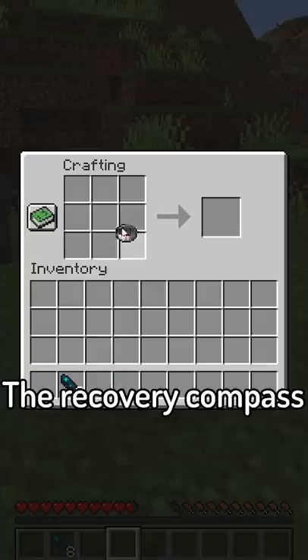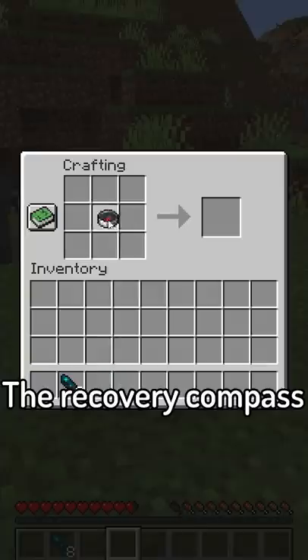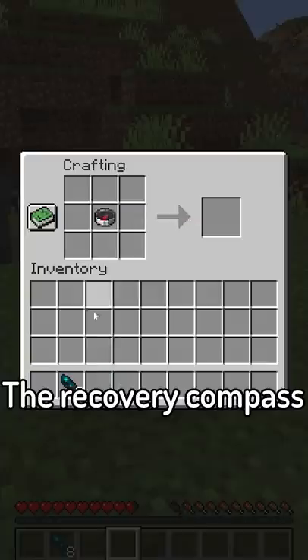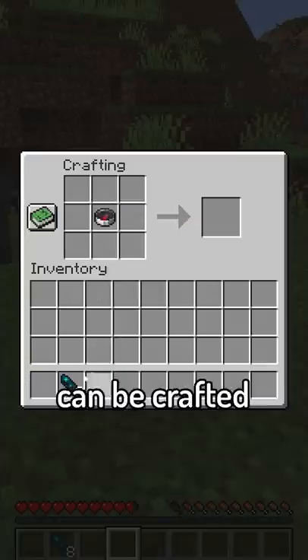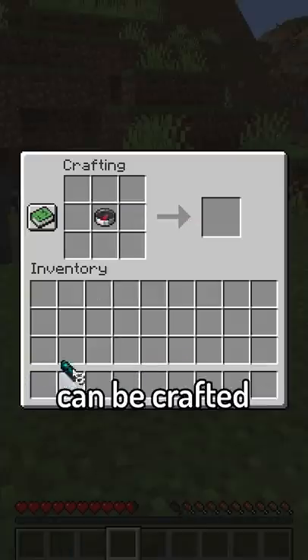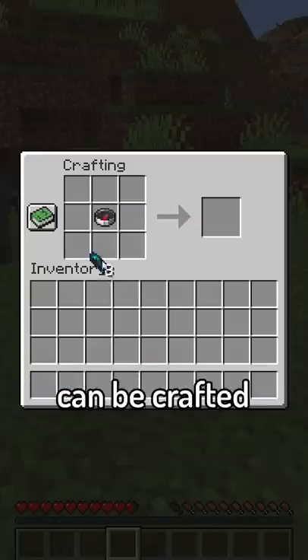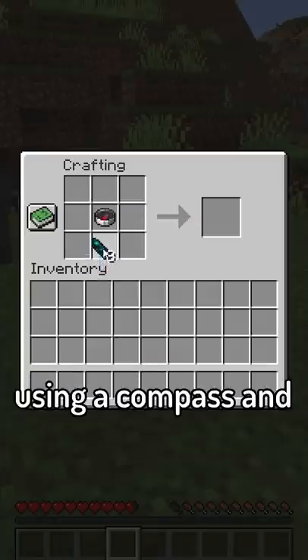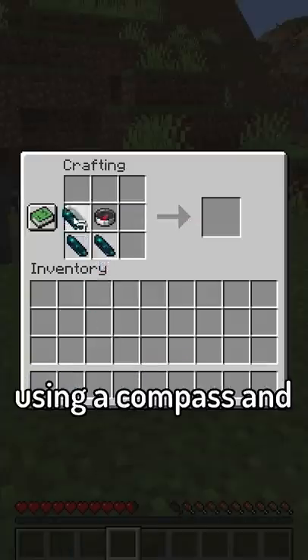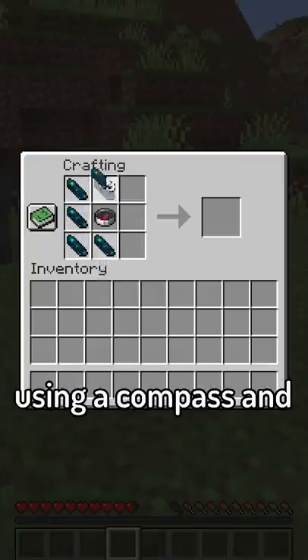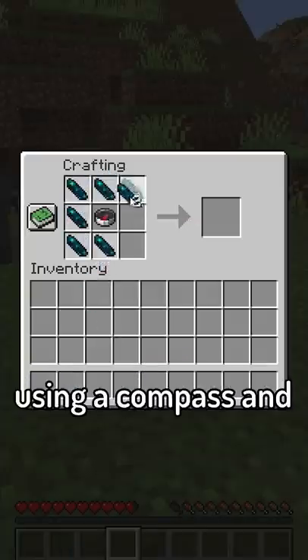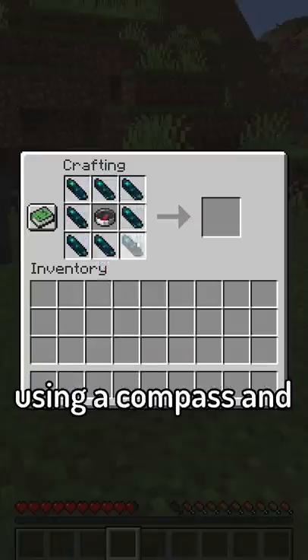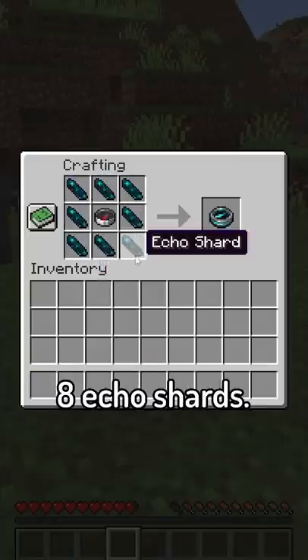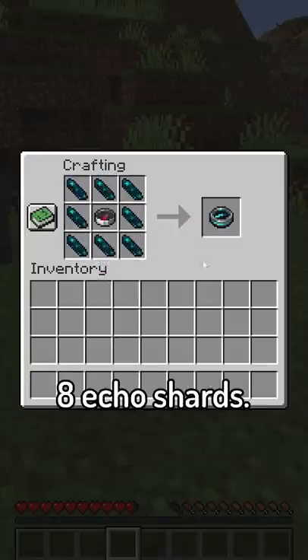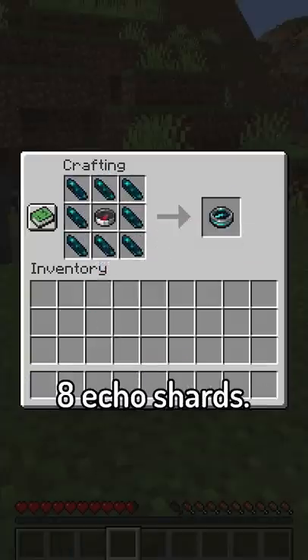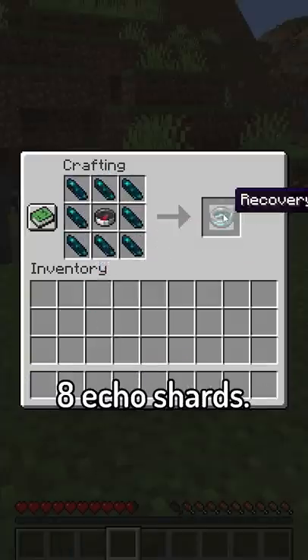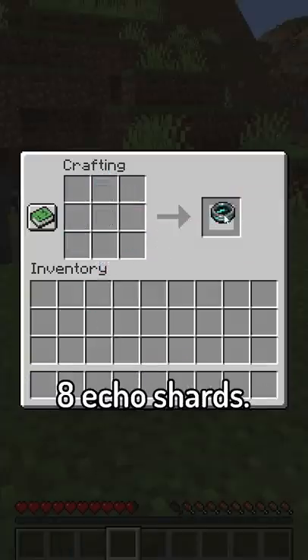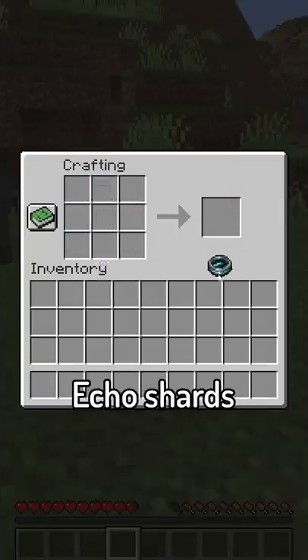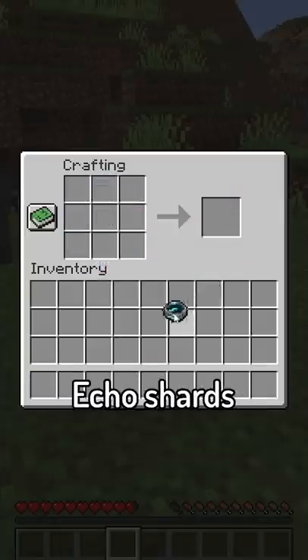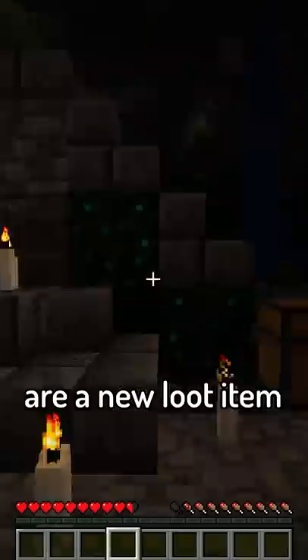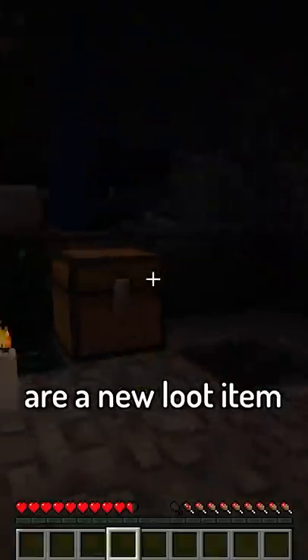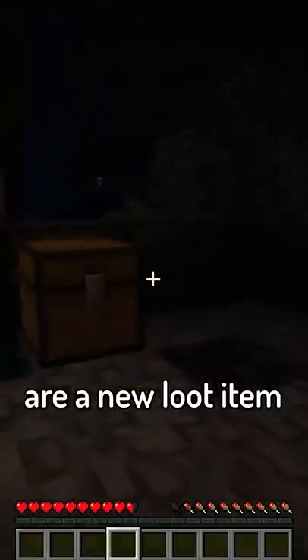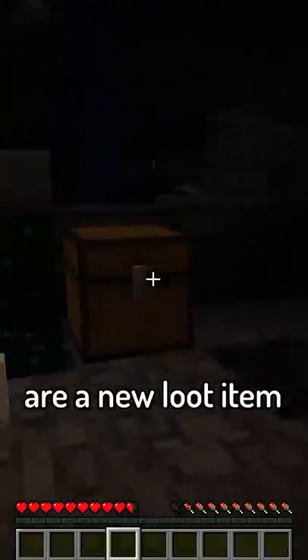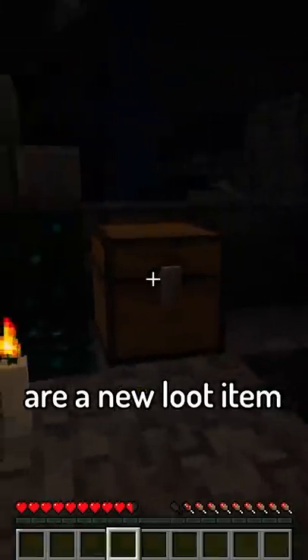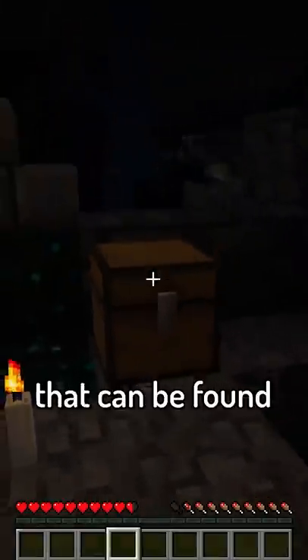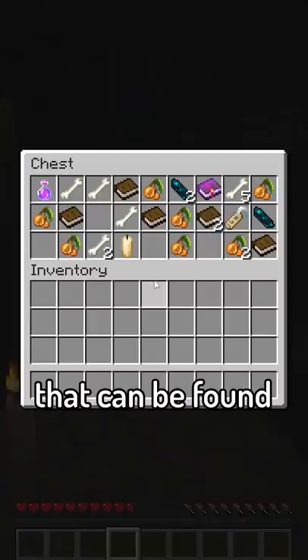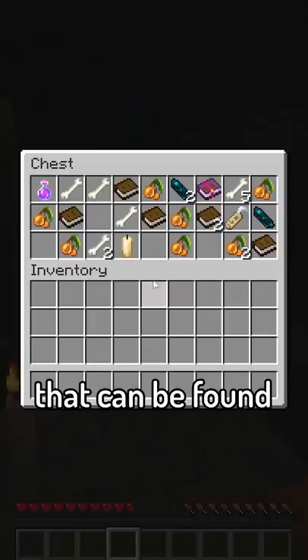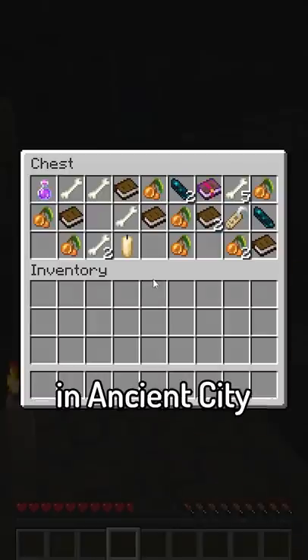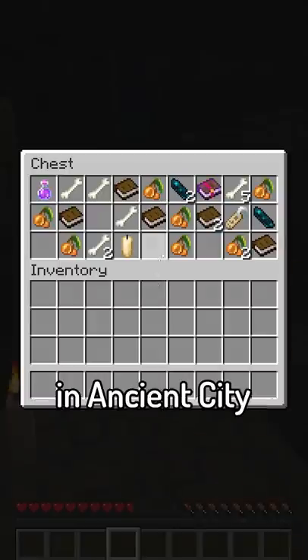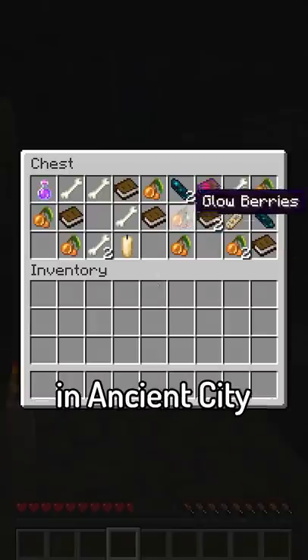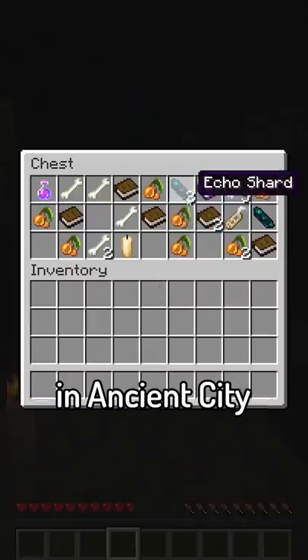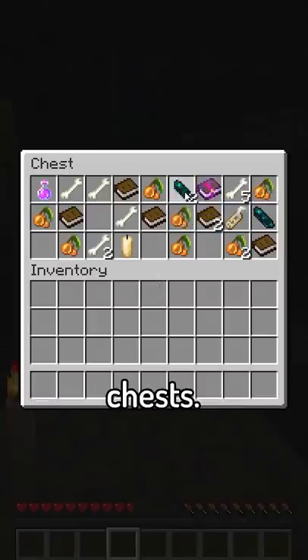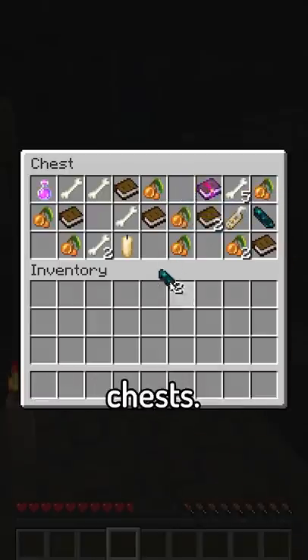The Recovery Compass can be crafted using a compass and eight Echo Shards. Echo Shards are a new loot item that can be found in ancient city chests.